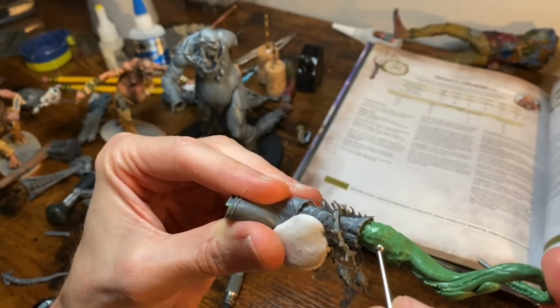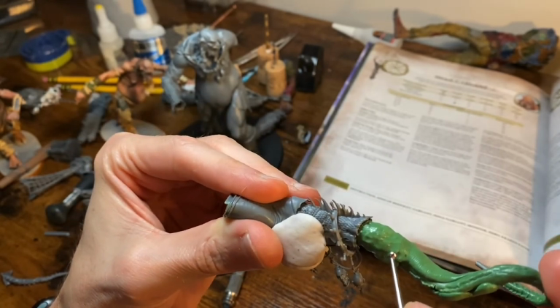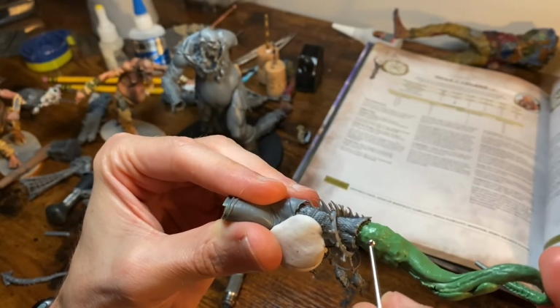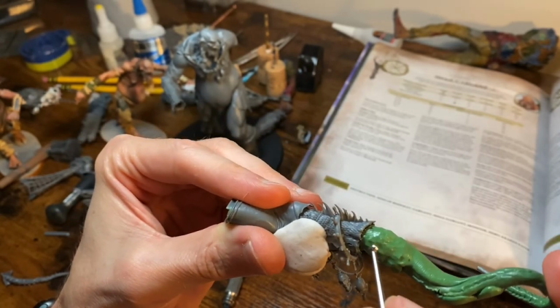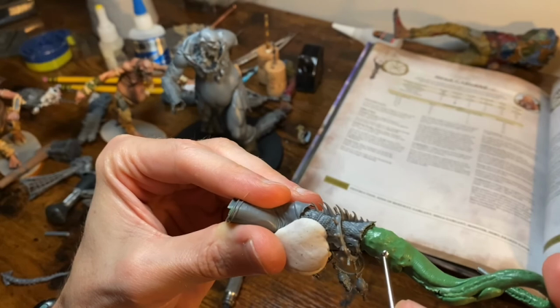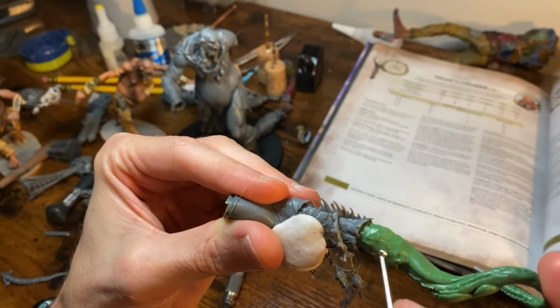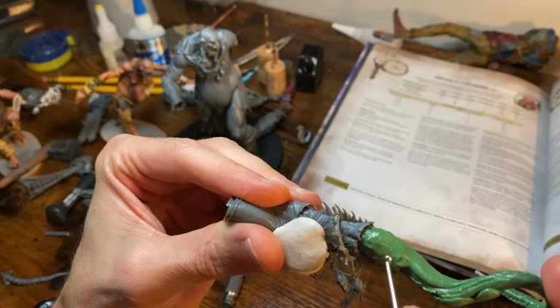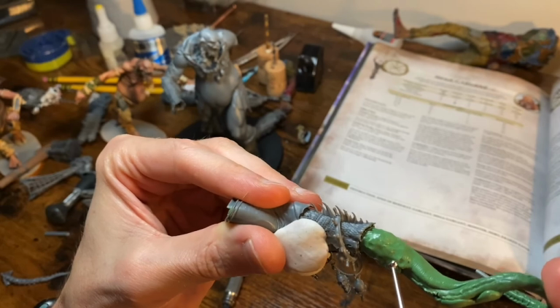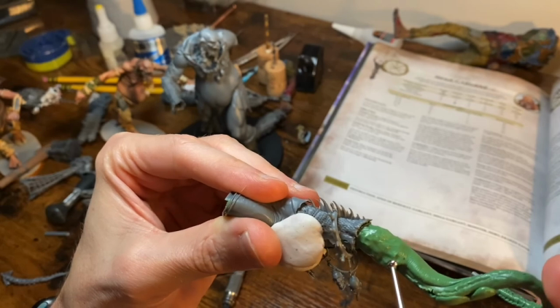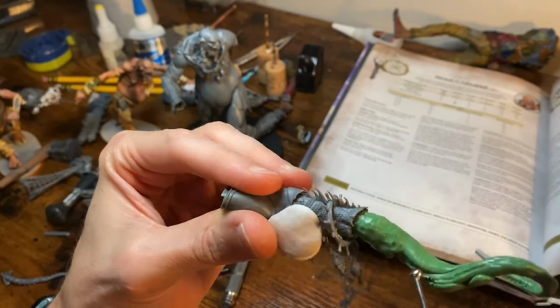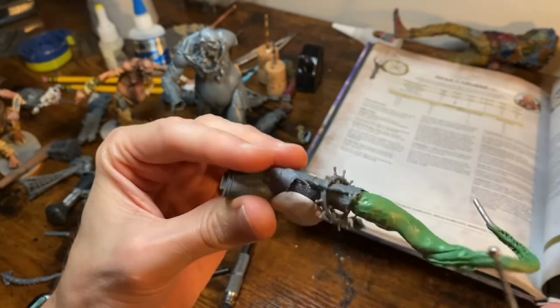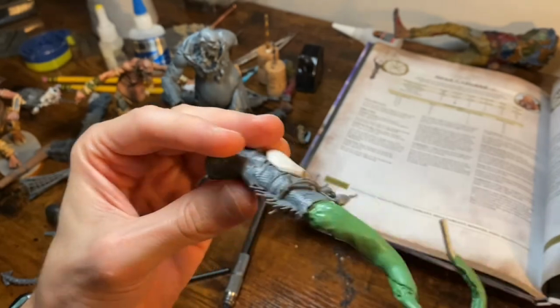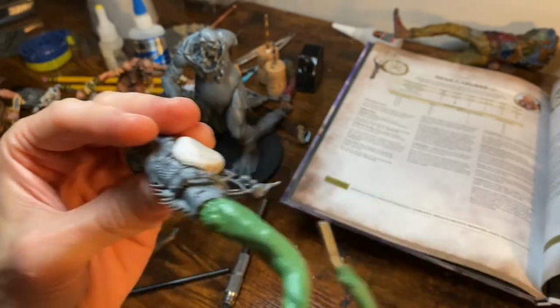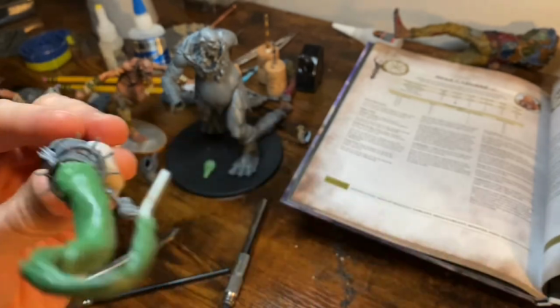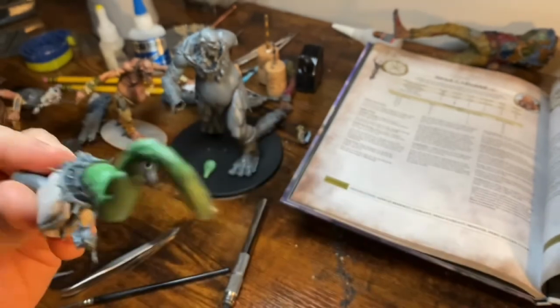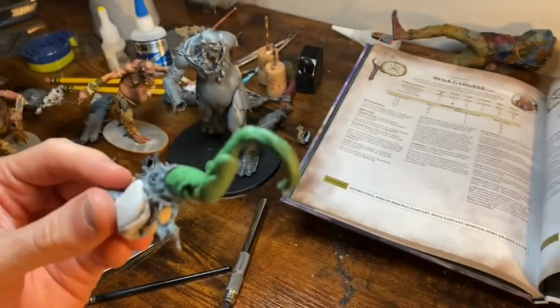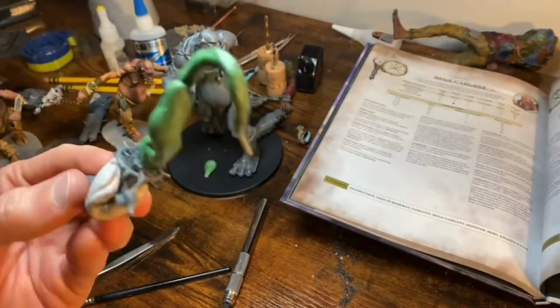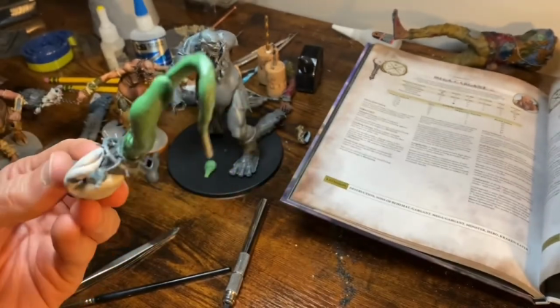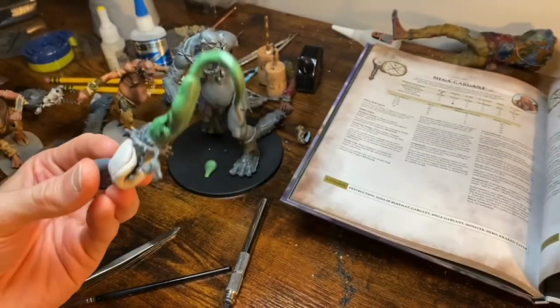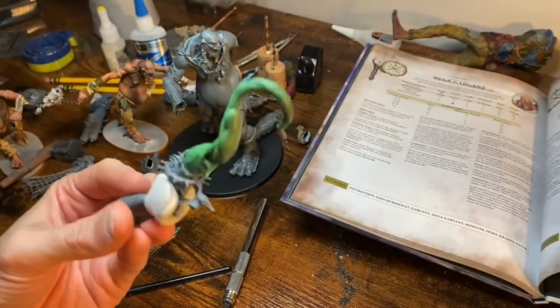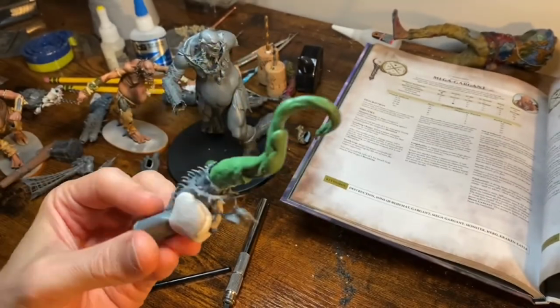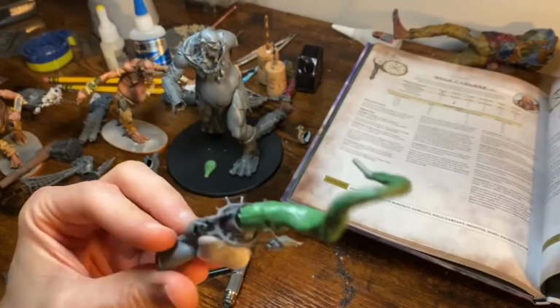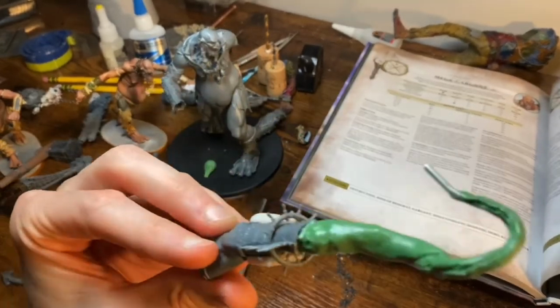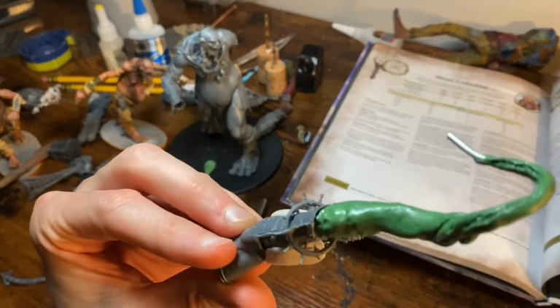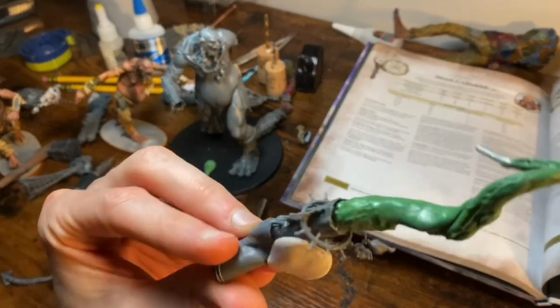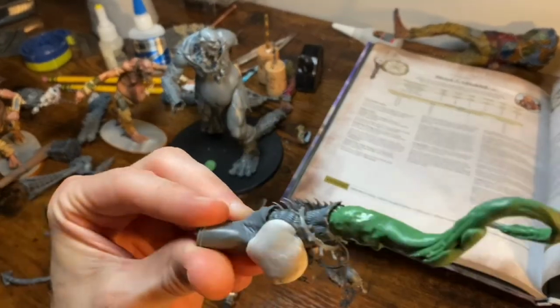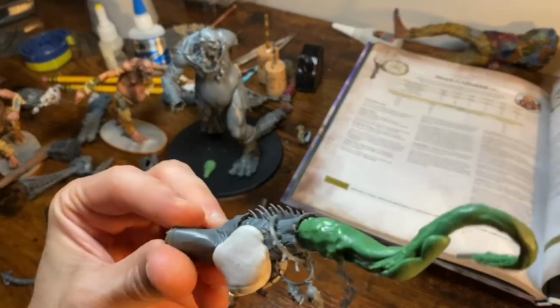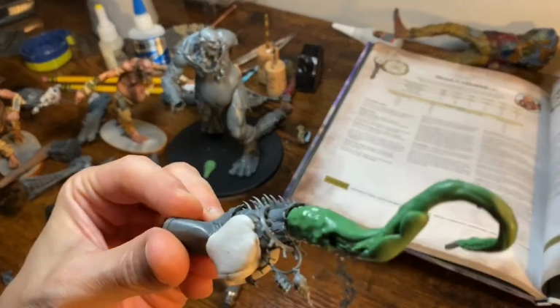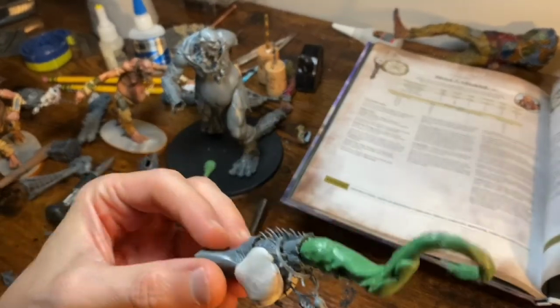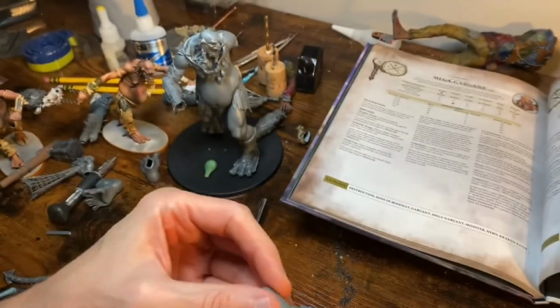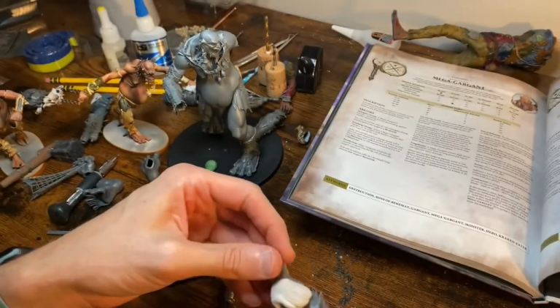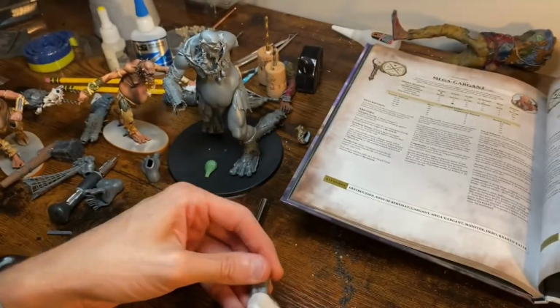We are at 30 minutes, so I'm going to hit pause and we will come back and see how this has gone. Then we will be doing it again.